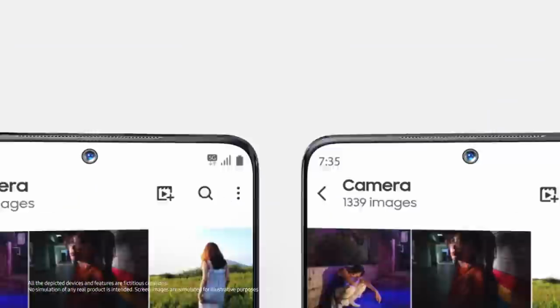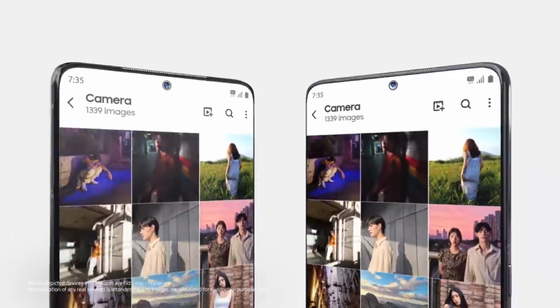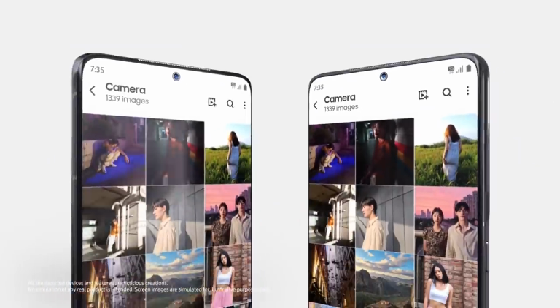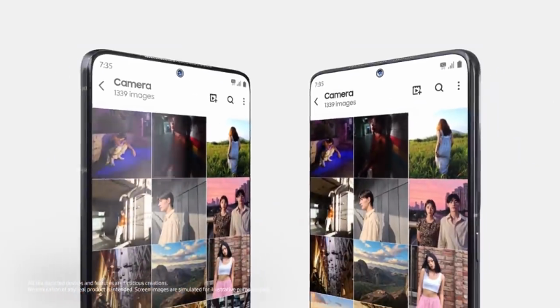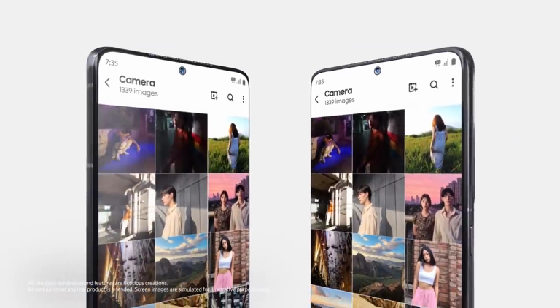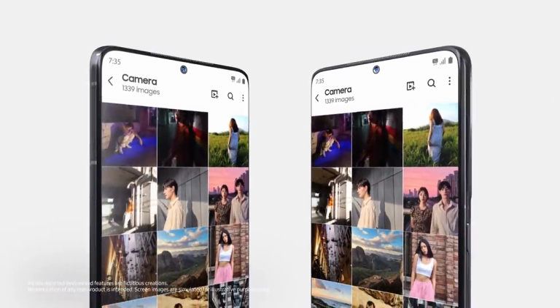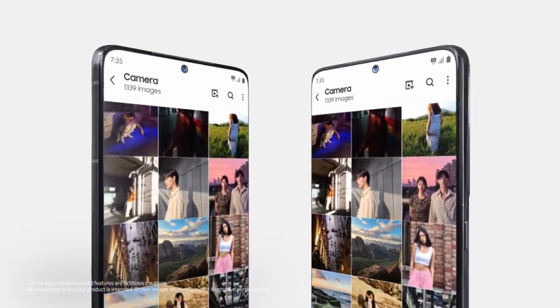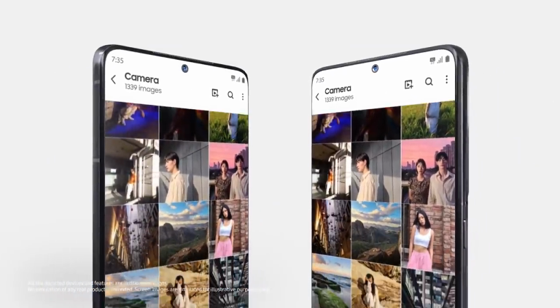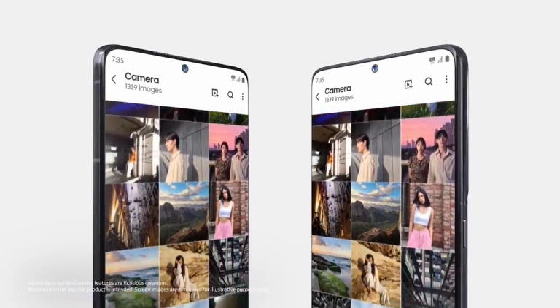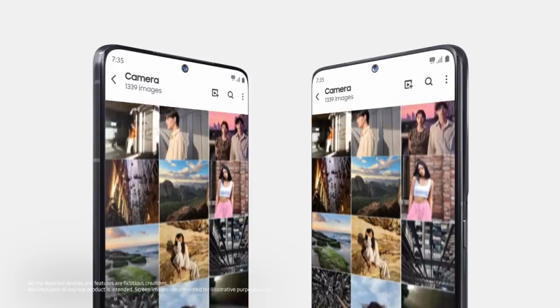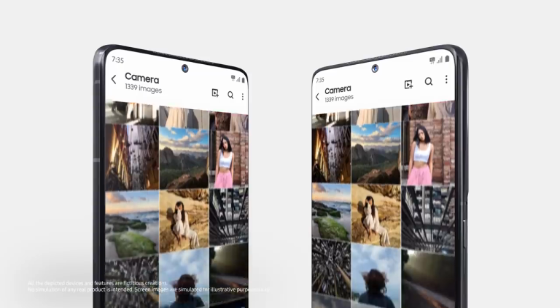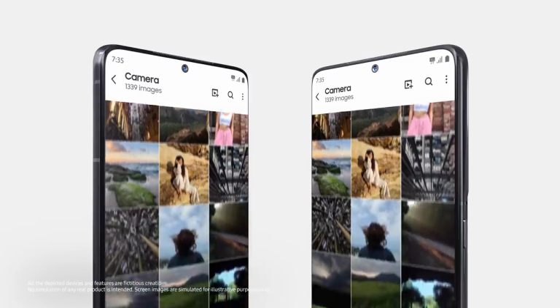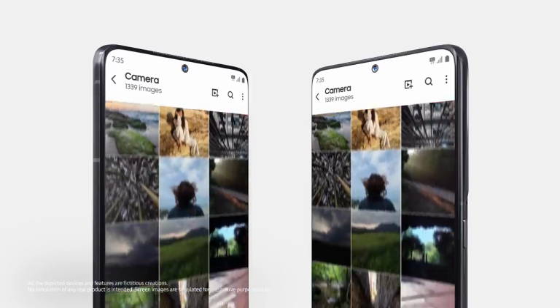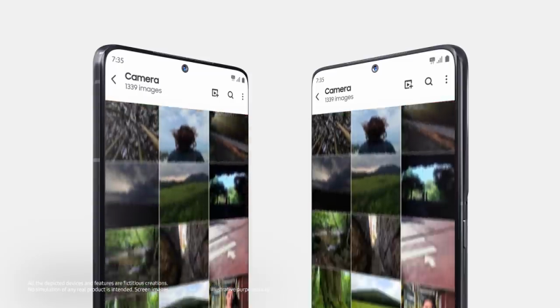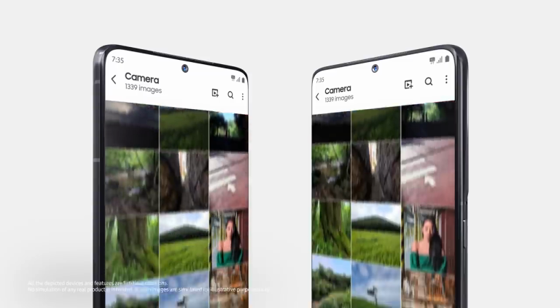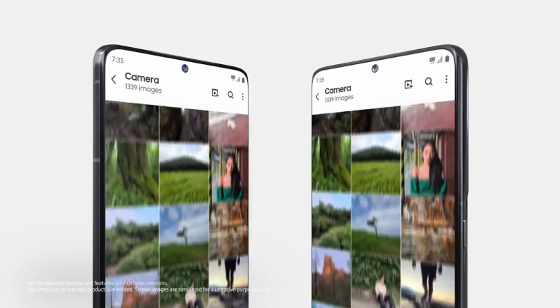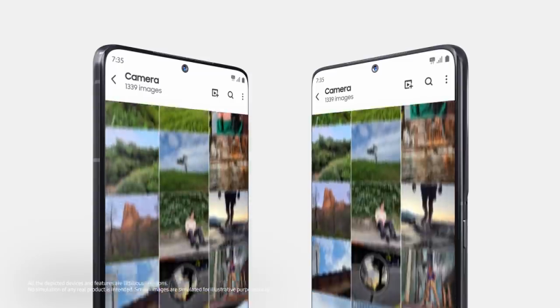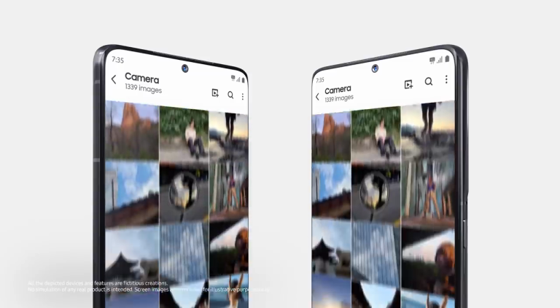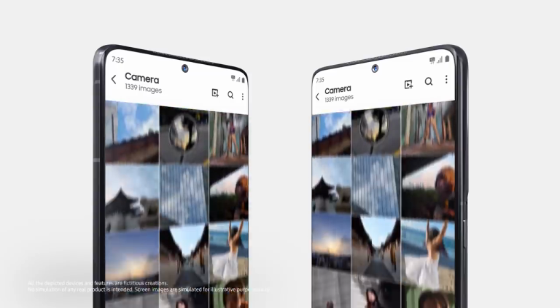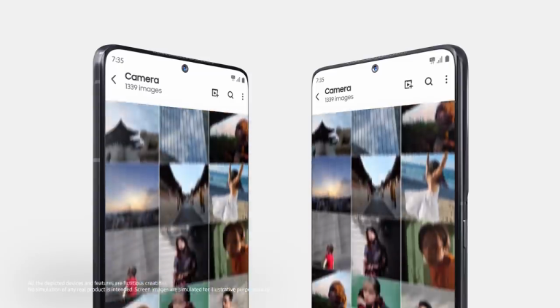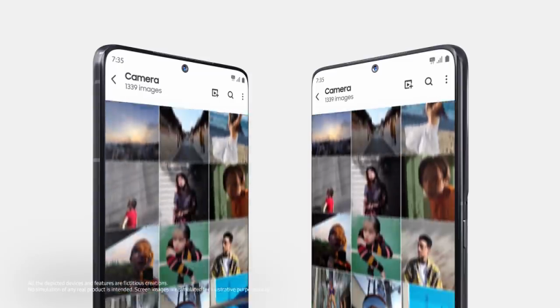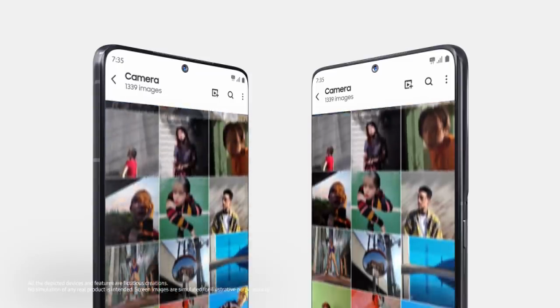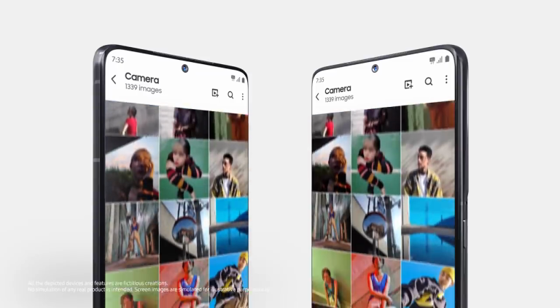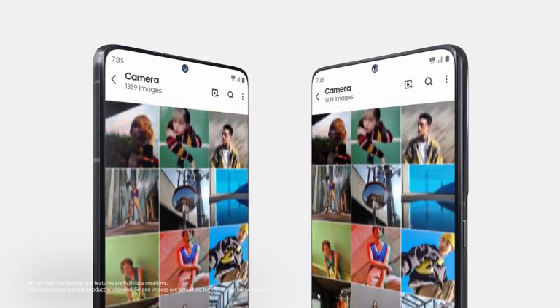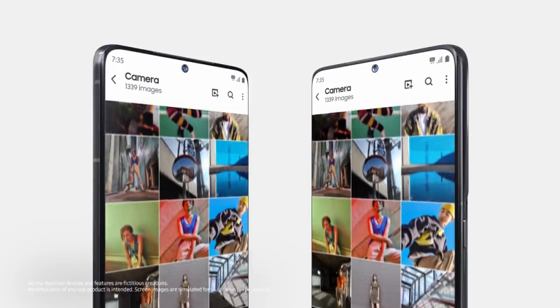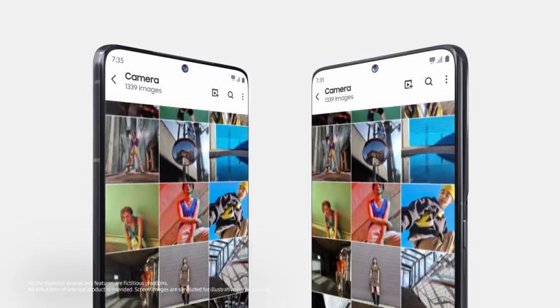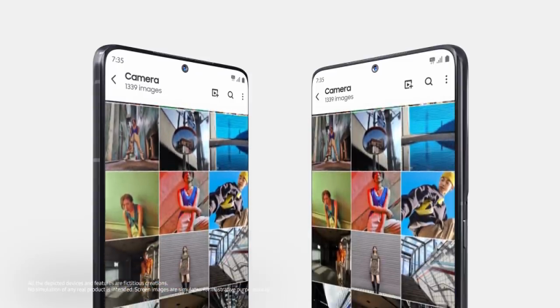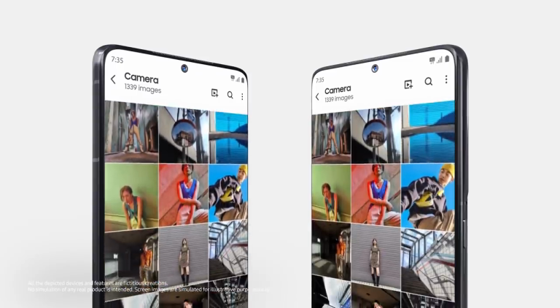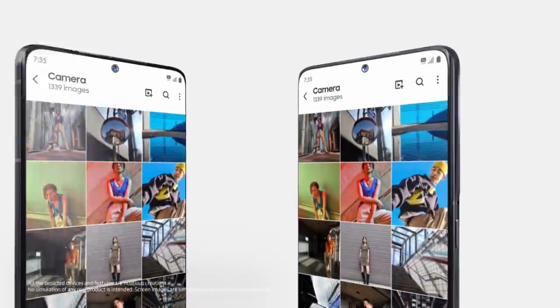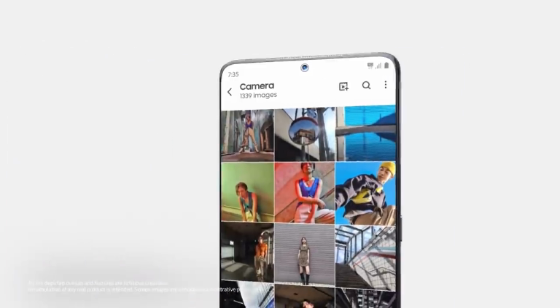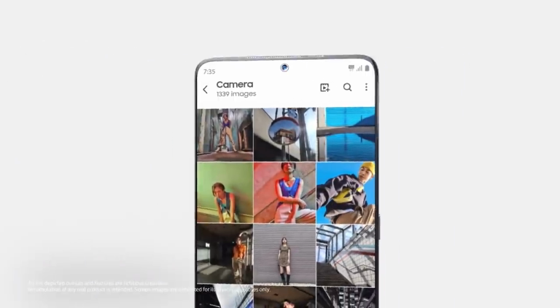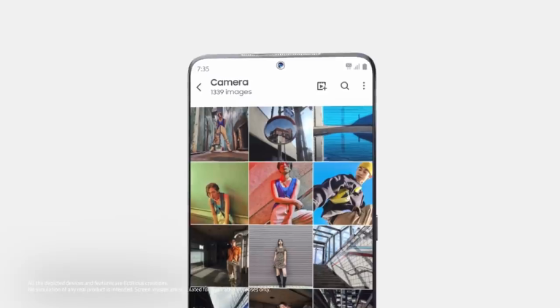Plus, with support for display refresh rates of up to 144Hz, the word smooth scrolling will feel completely different.